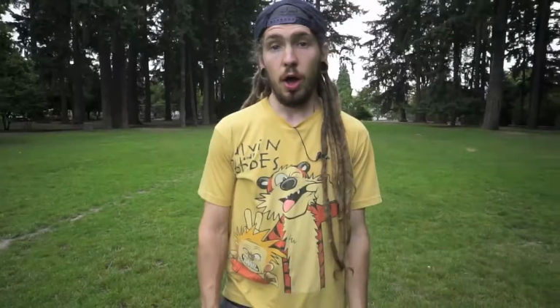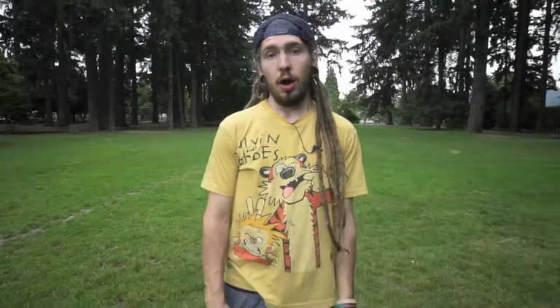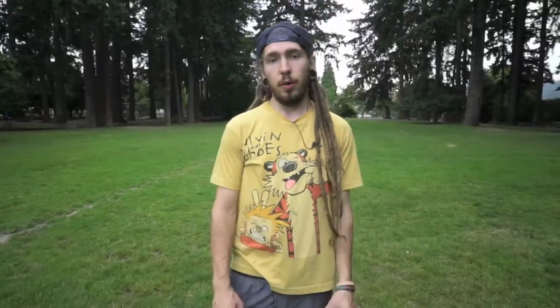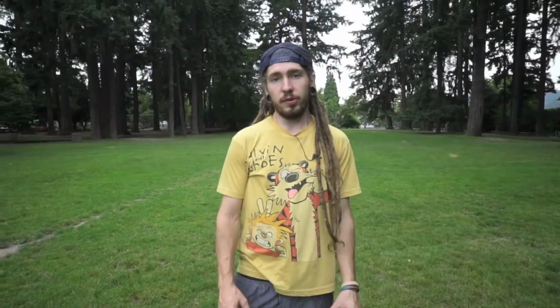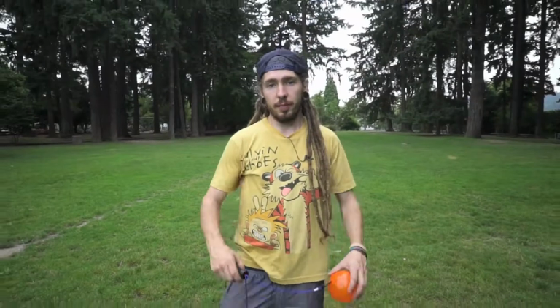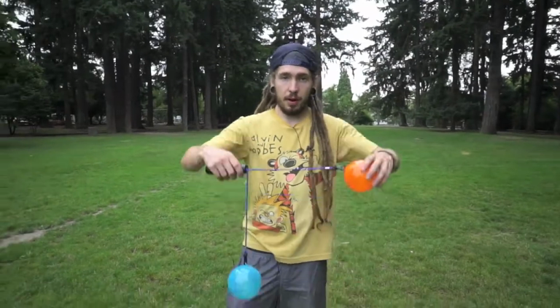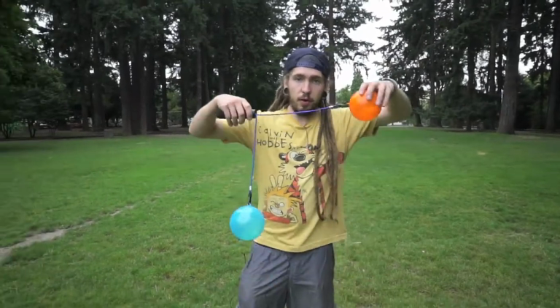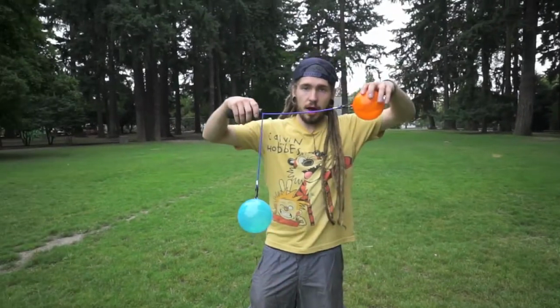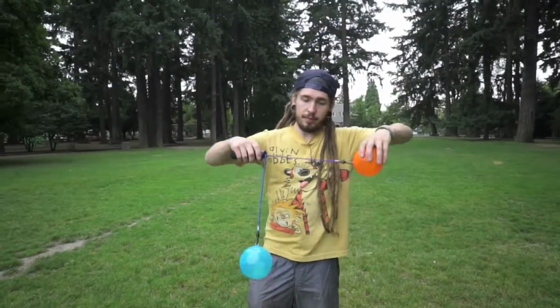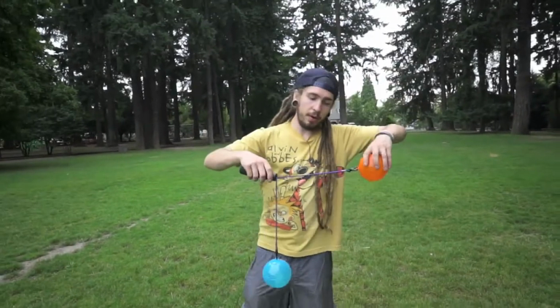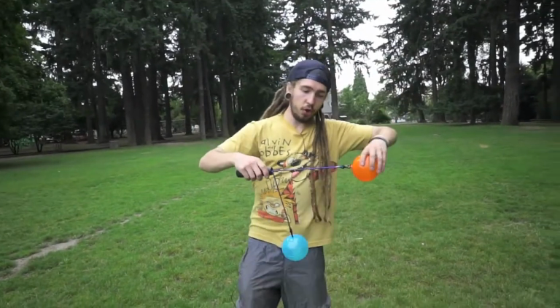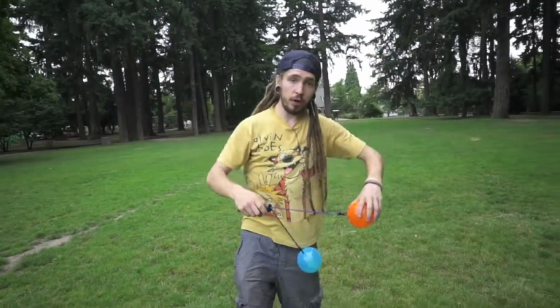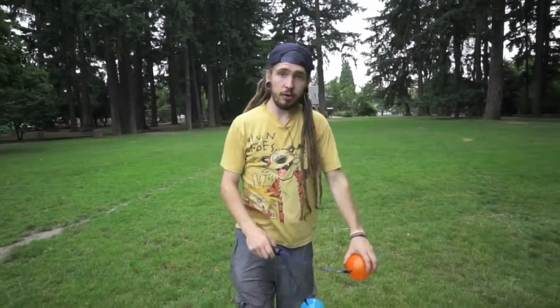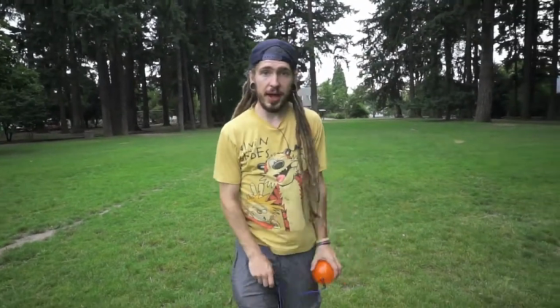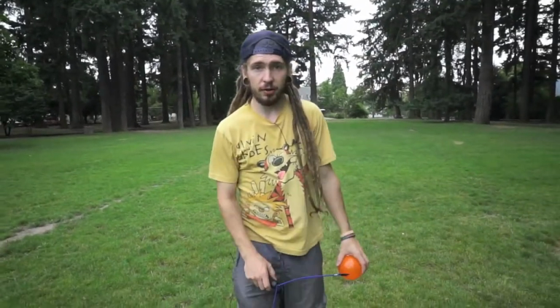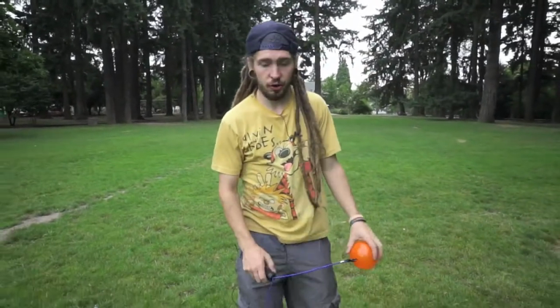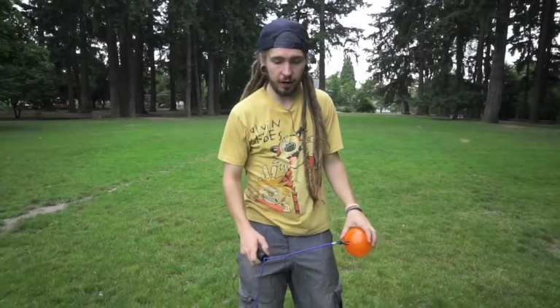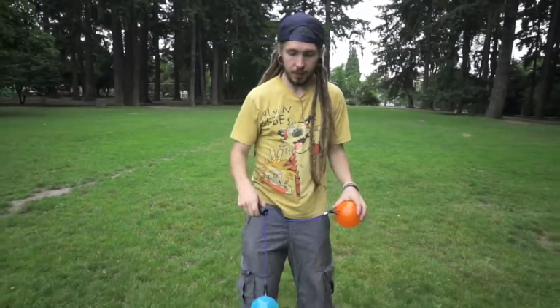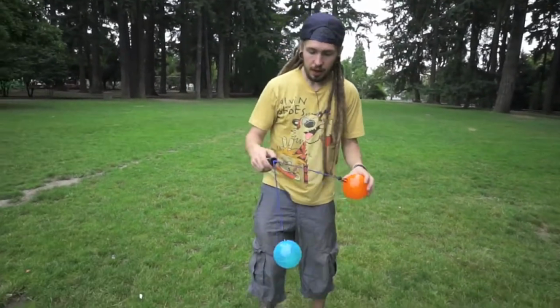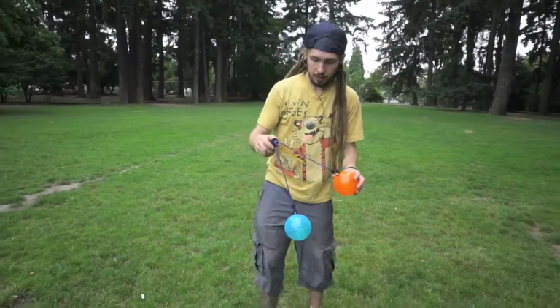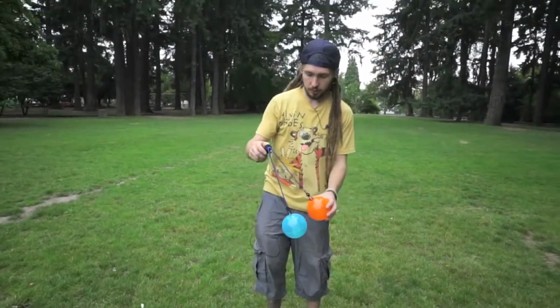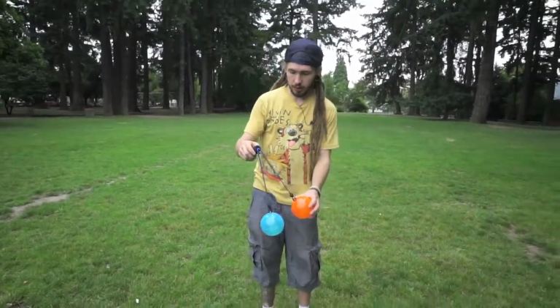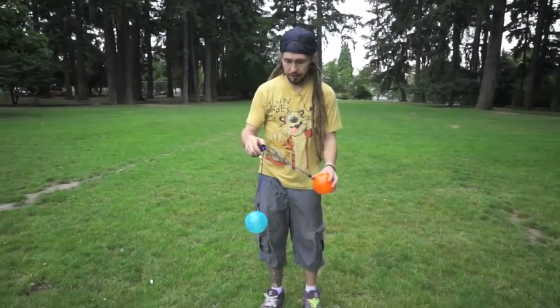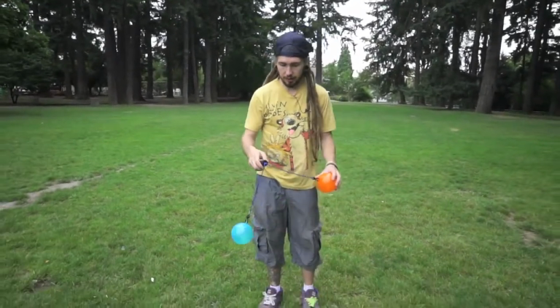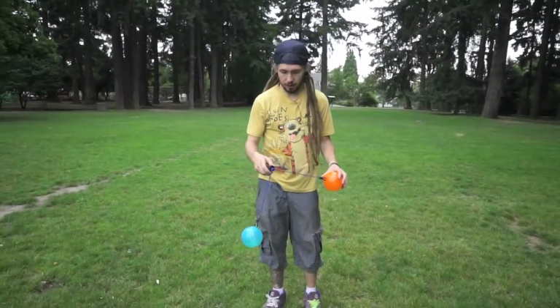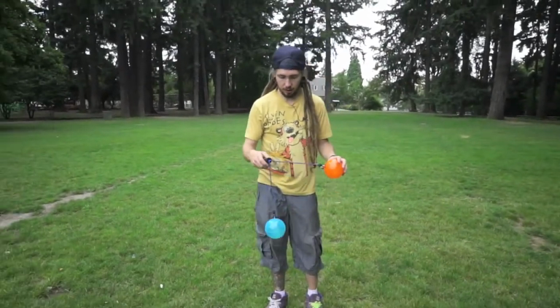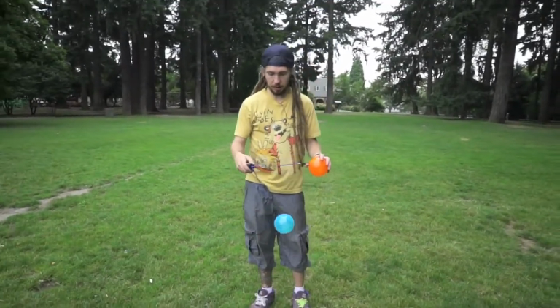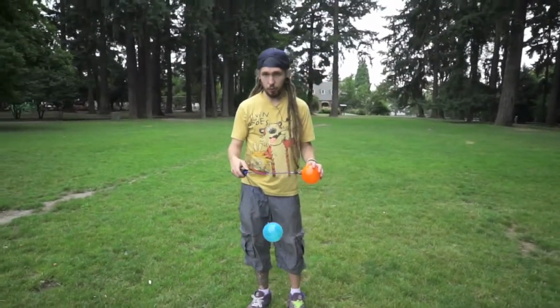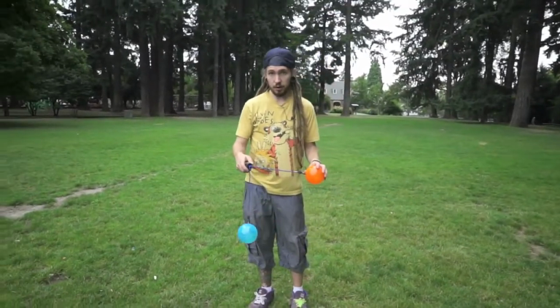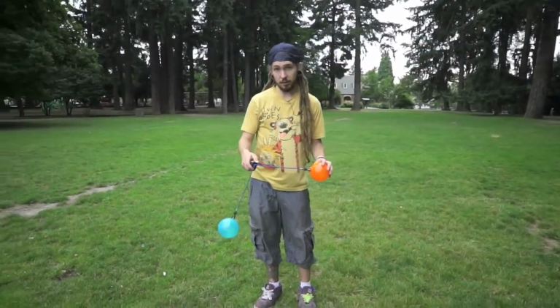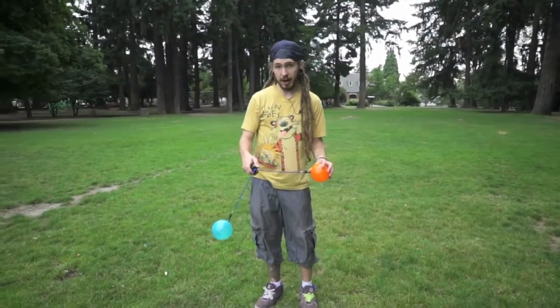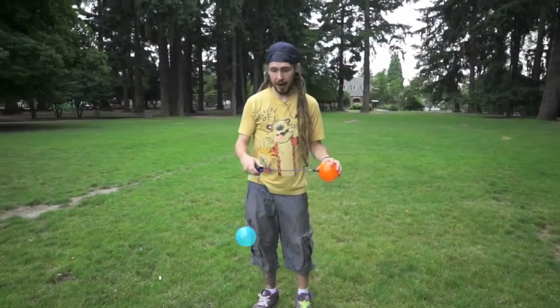All right, what's up? I'm Rod. I'm here to show you another Smackers trick. This one I like to call the whirly smack back.